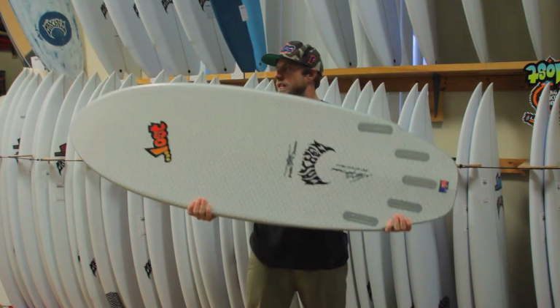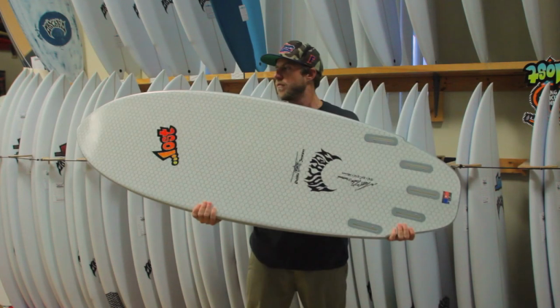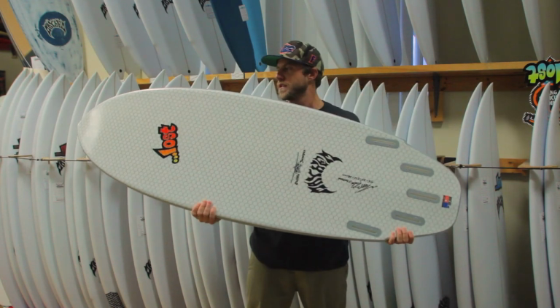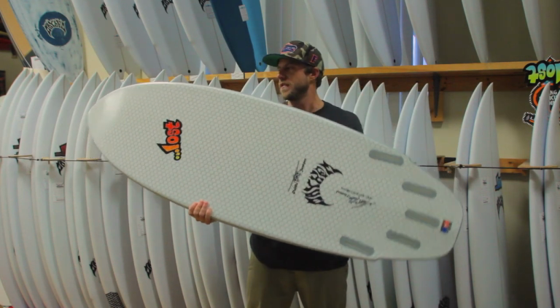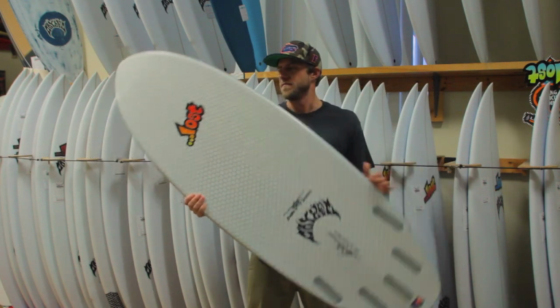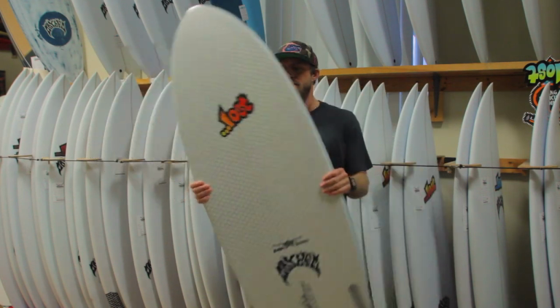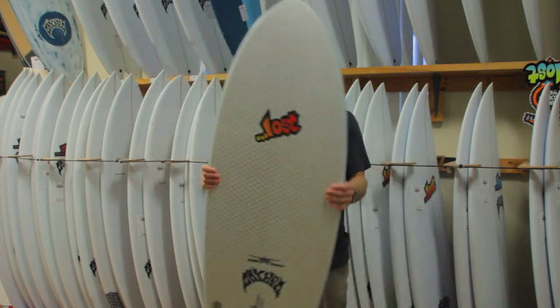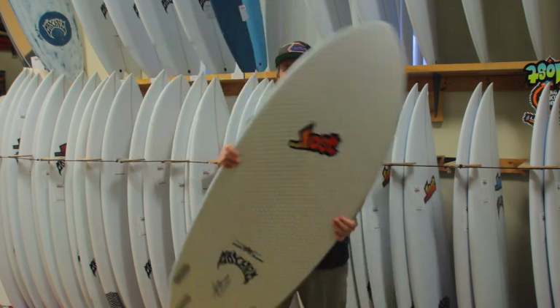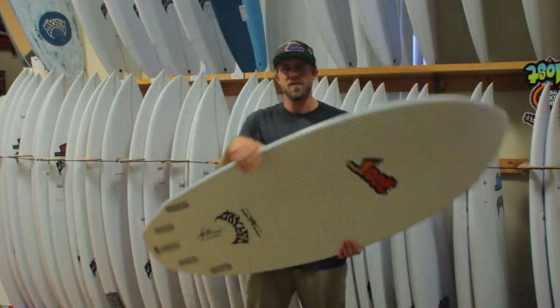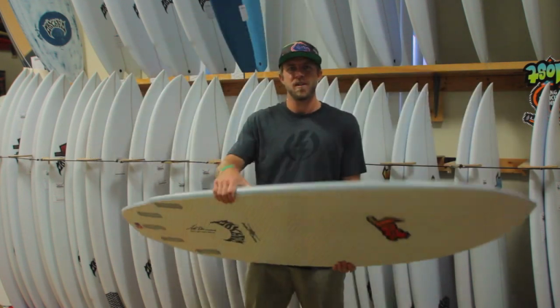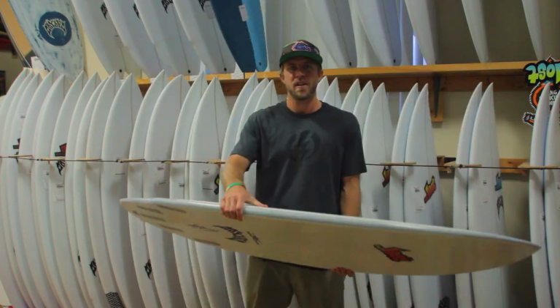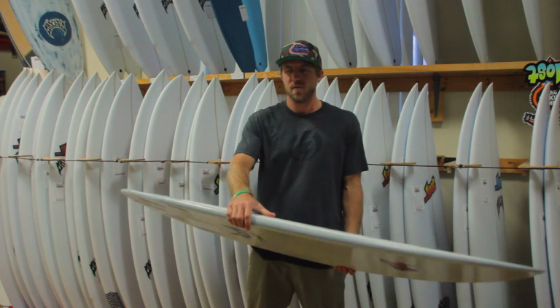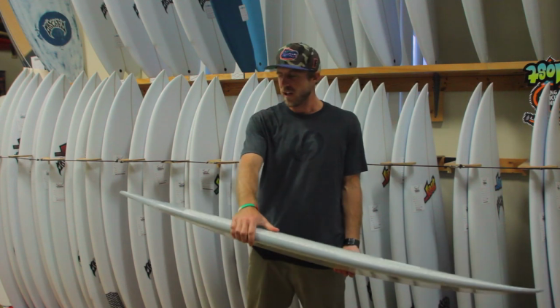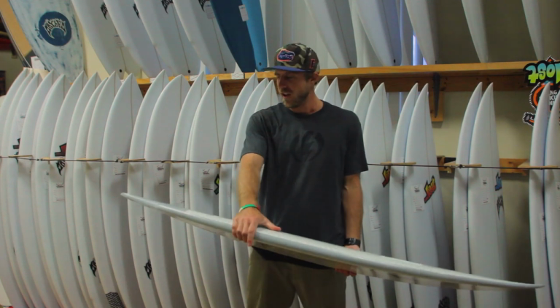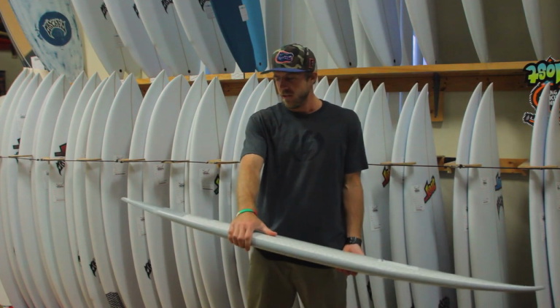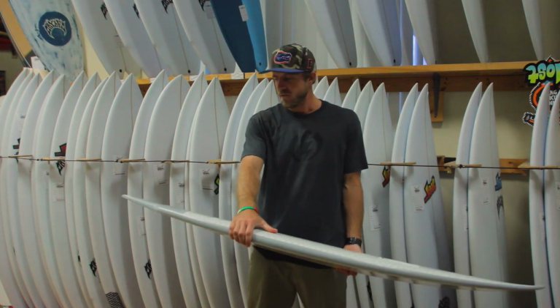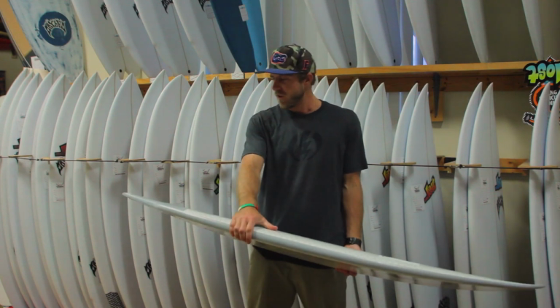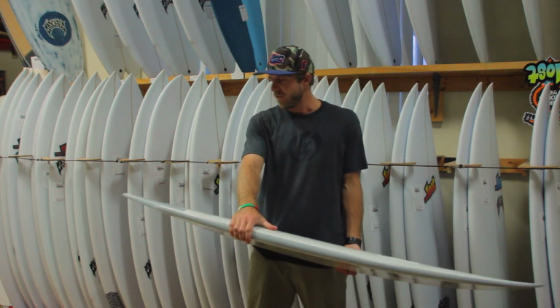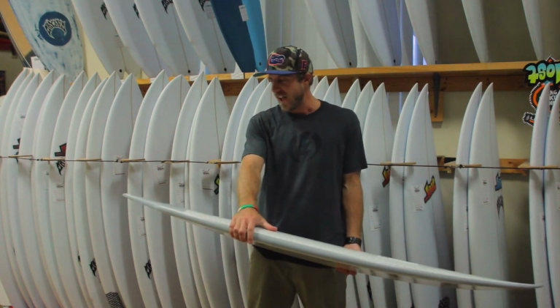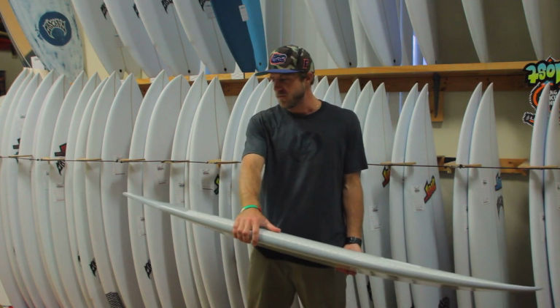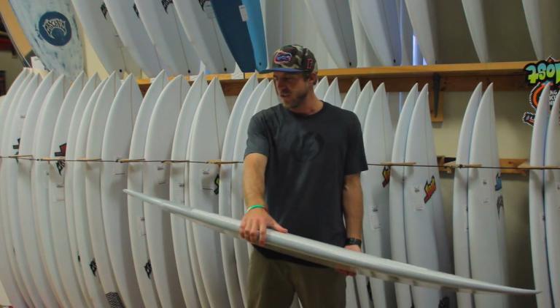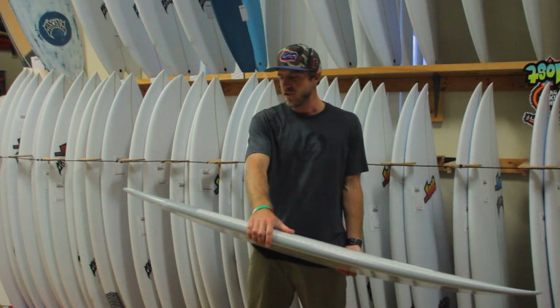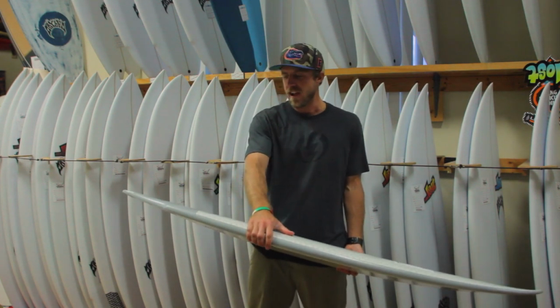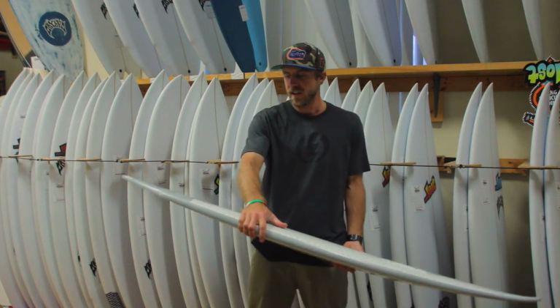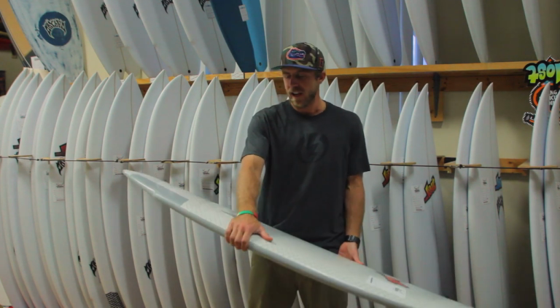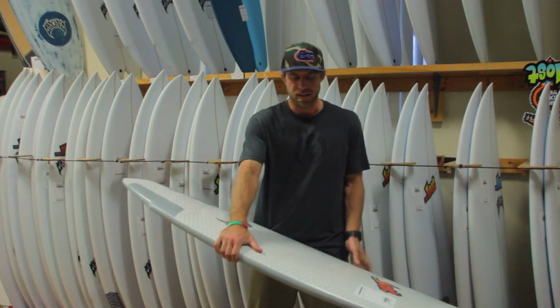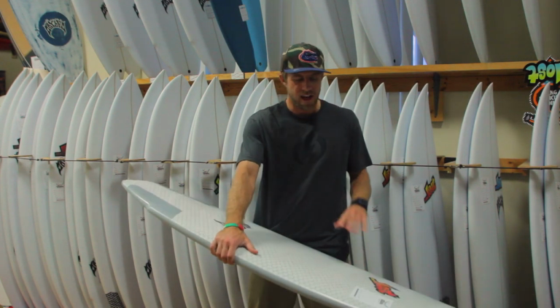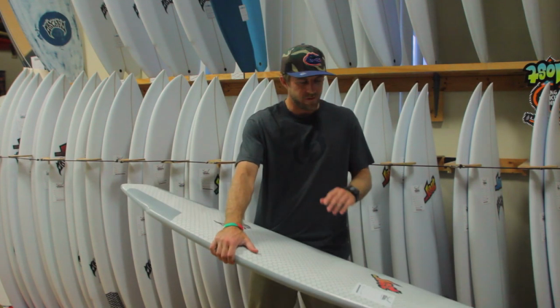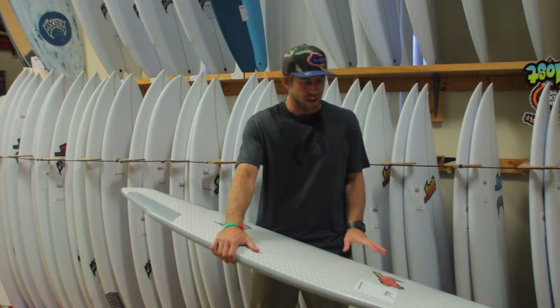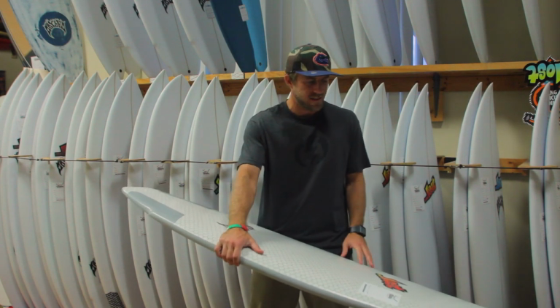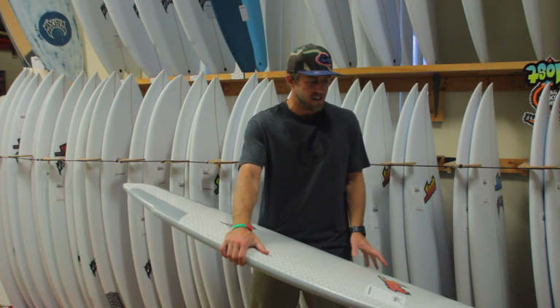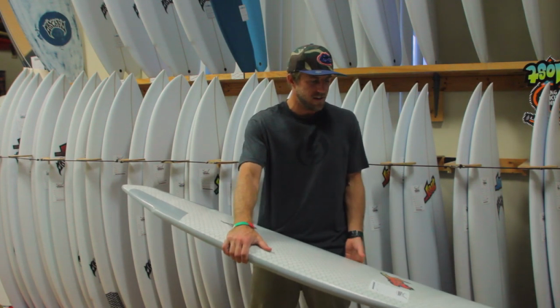The board is going to paddle really, really well, be real fast, real drivey, and has a lot of flex in it.